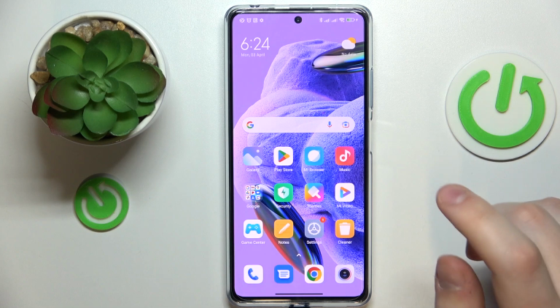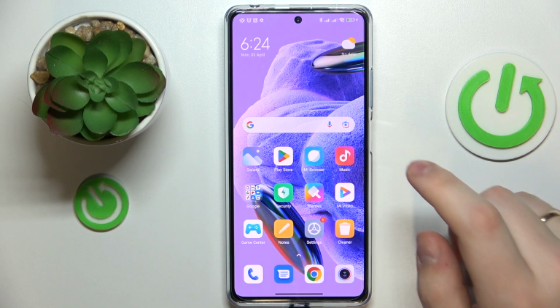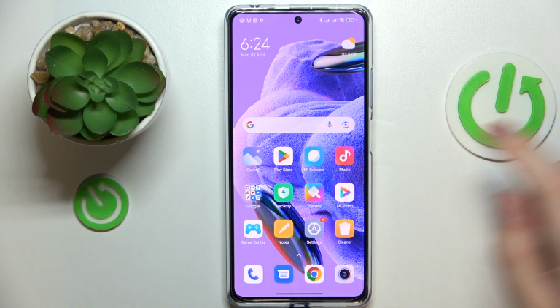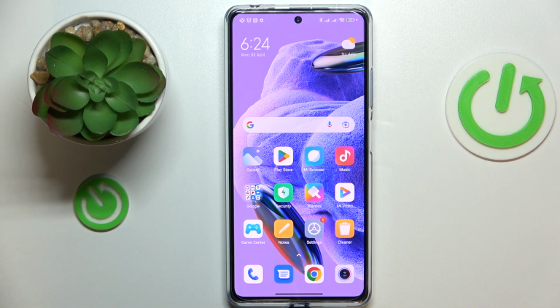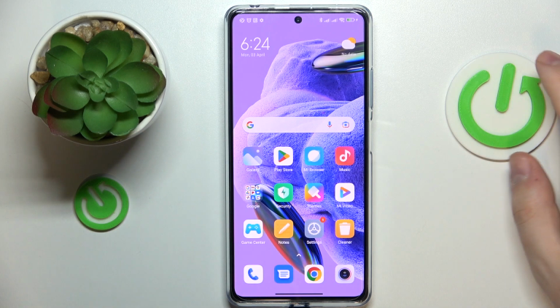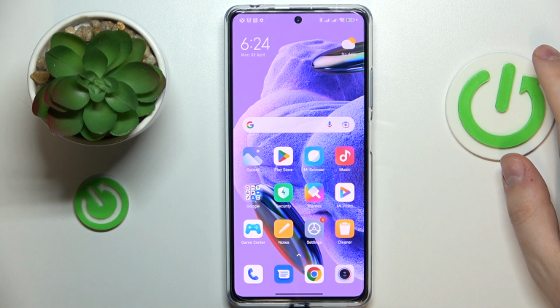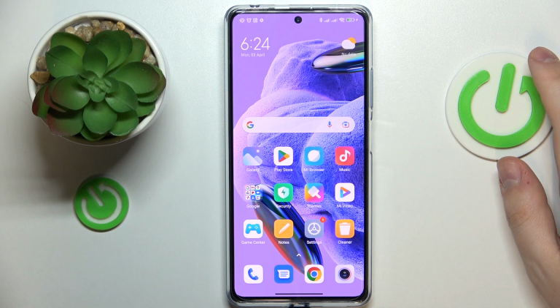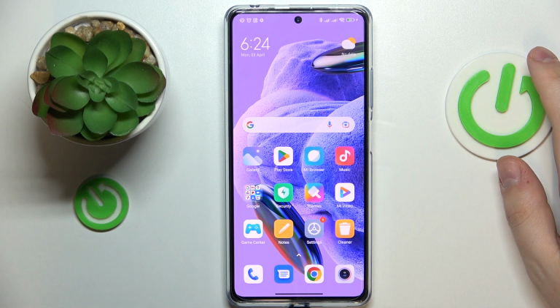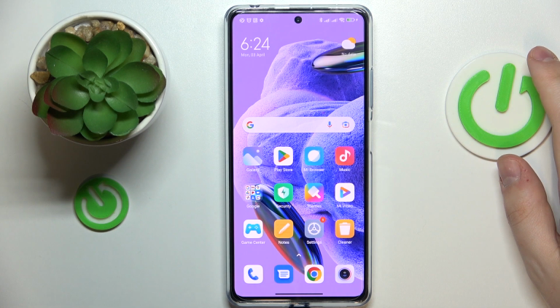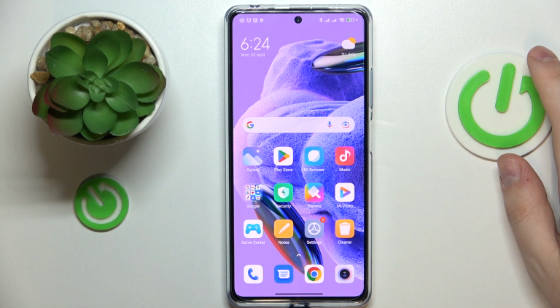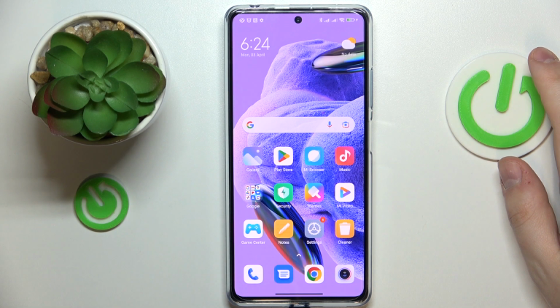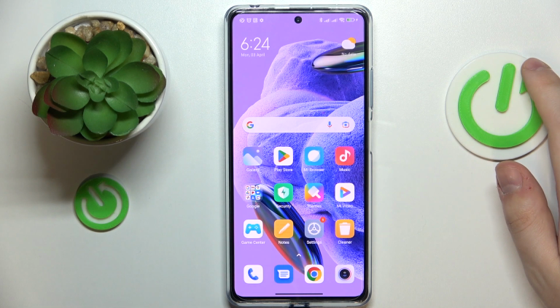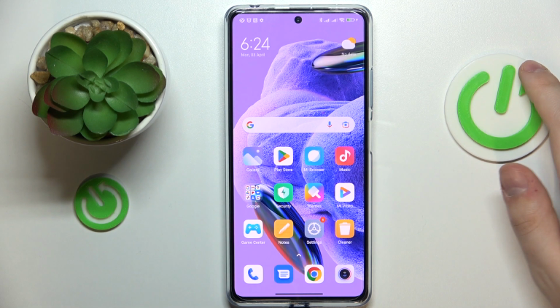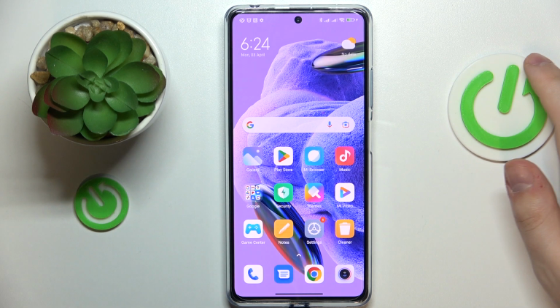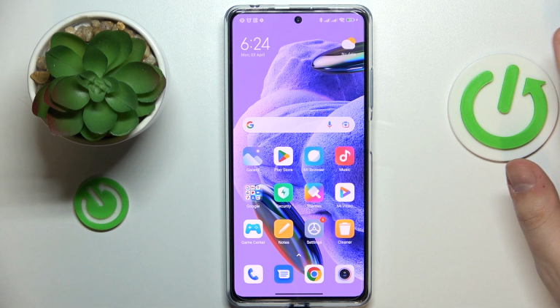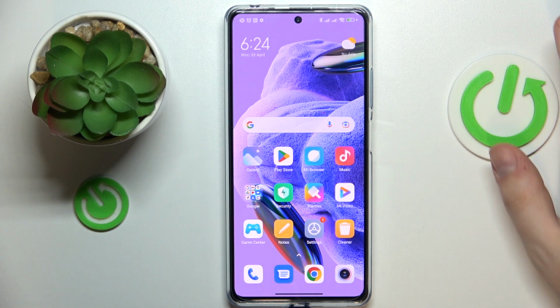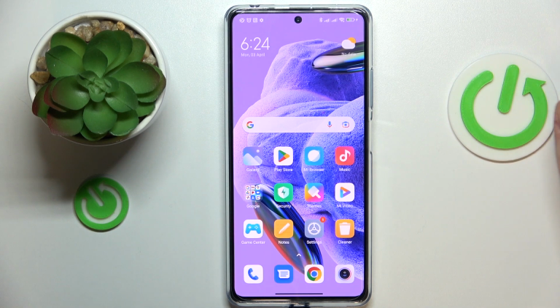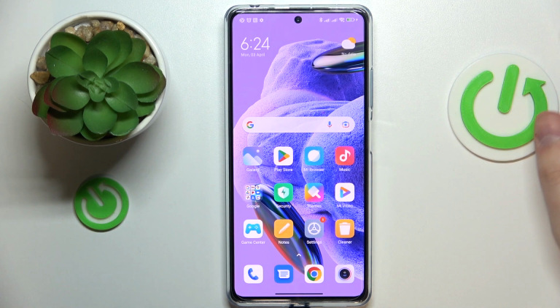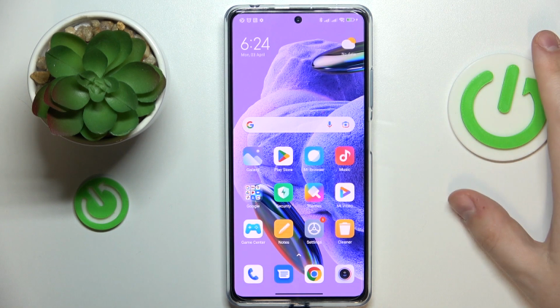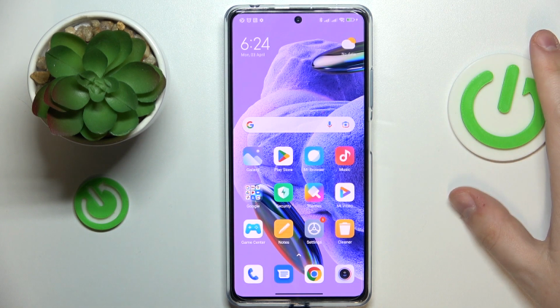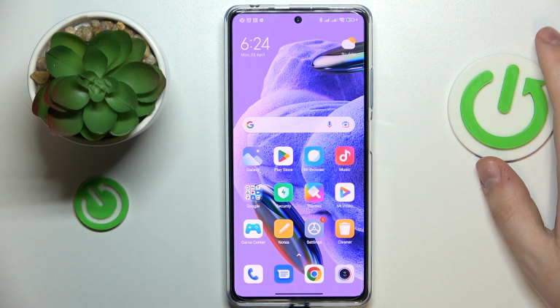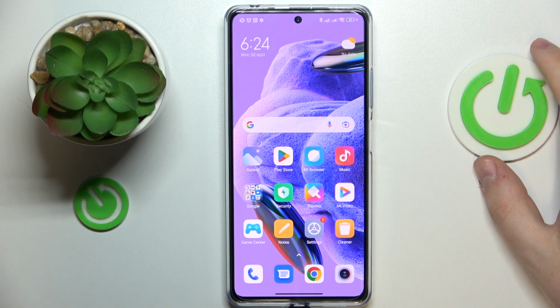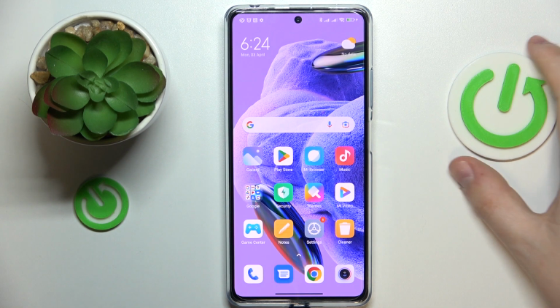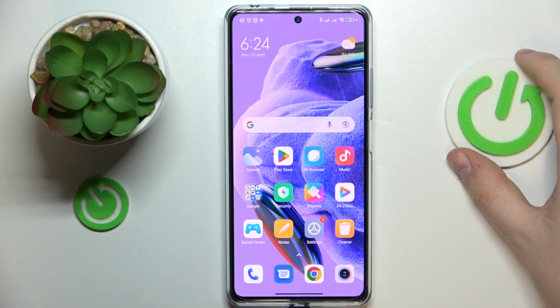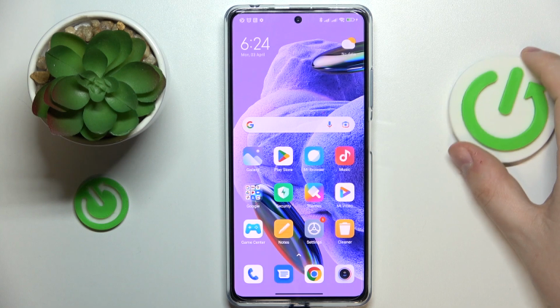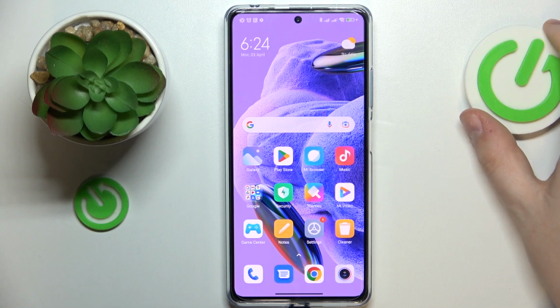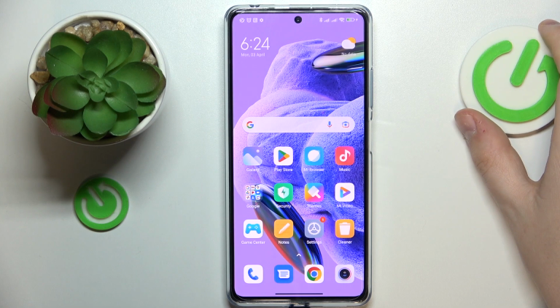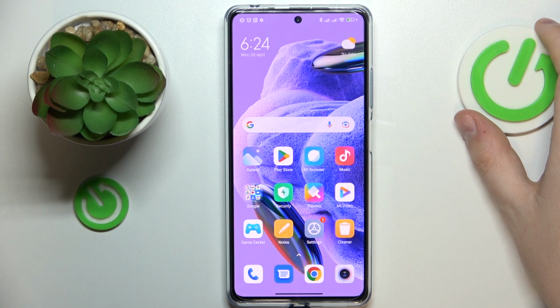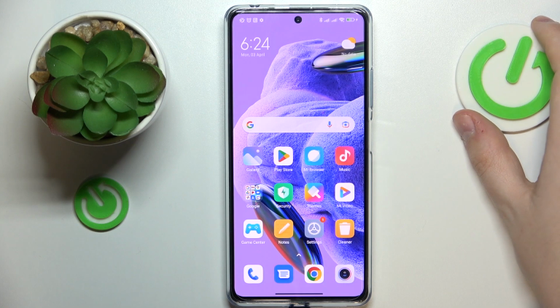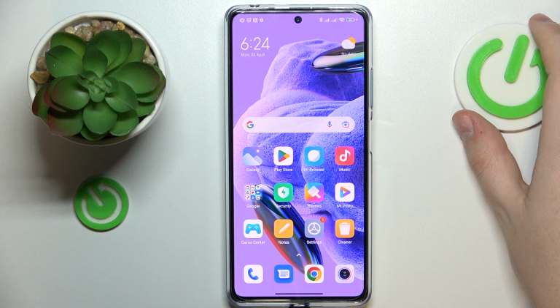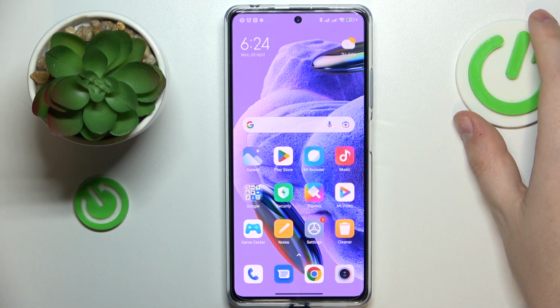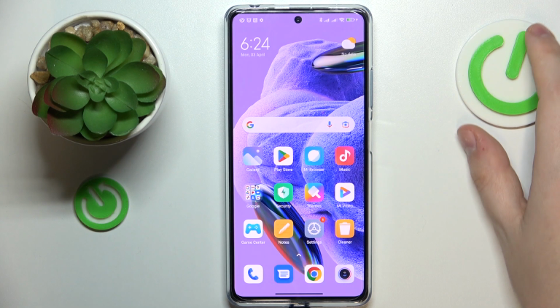This is Redmi Note 12 Pro Plus and today I would like to demonstrate that you can share the Wi-Fi network on this device.